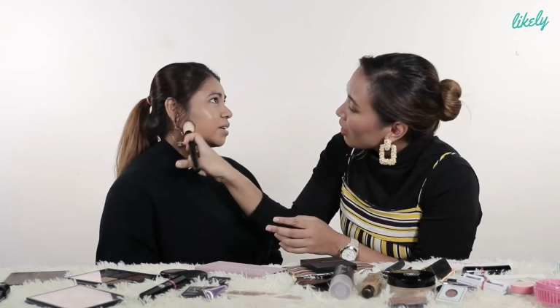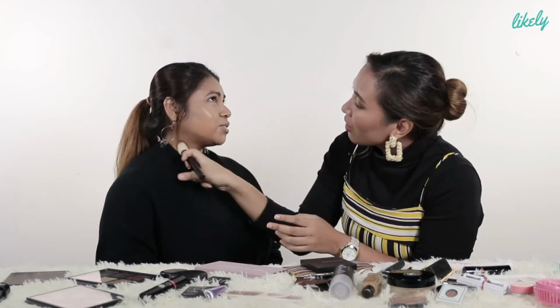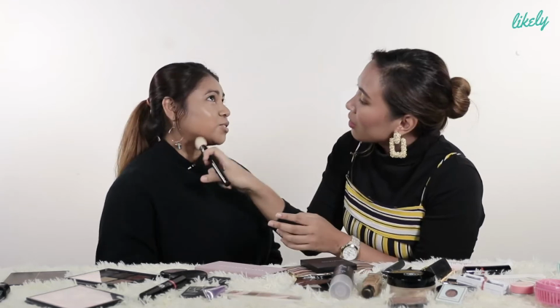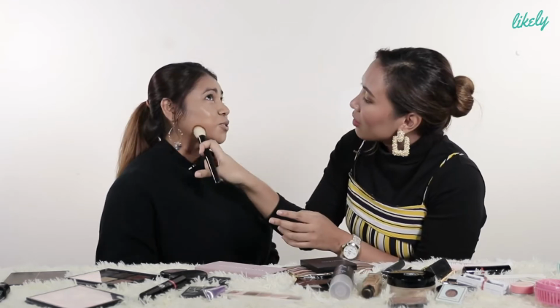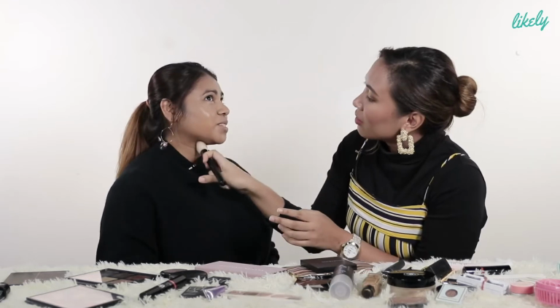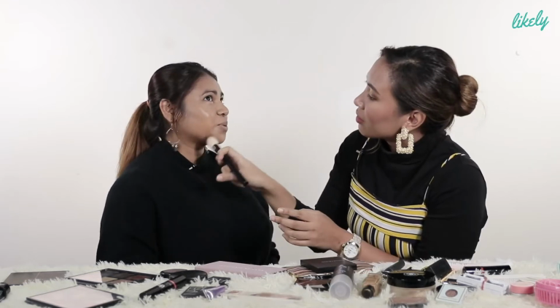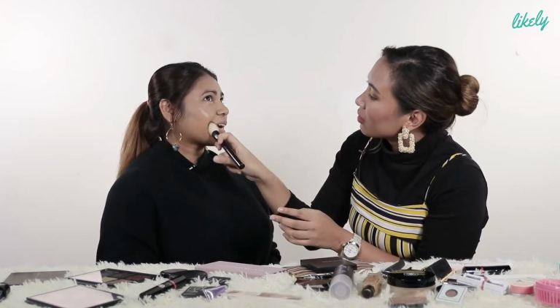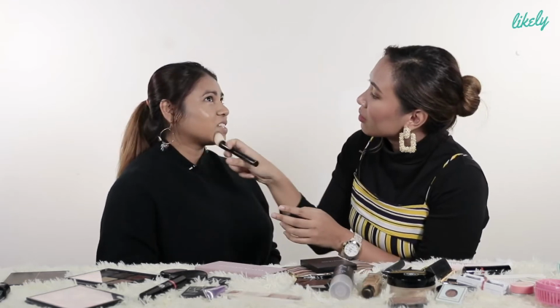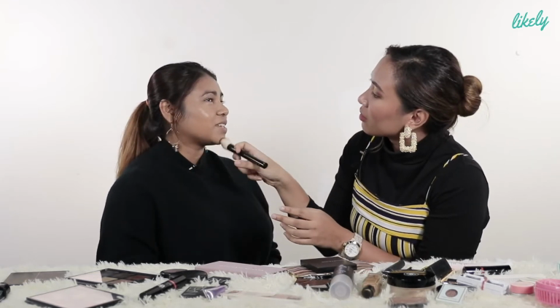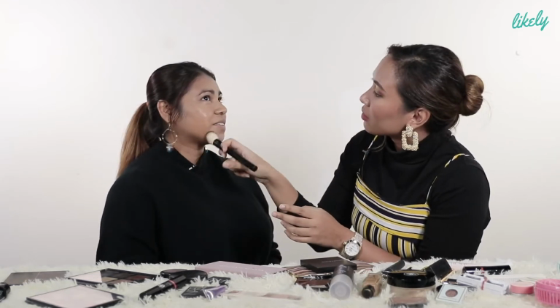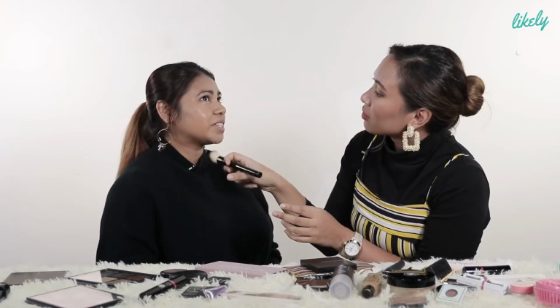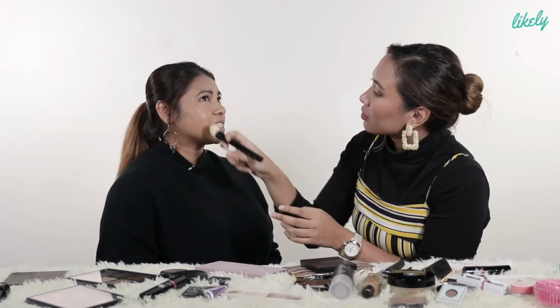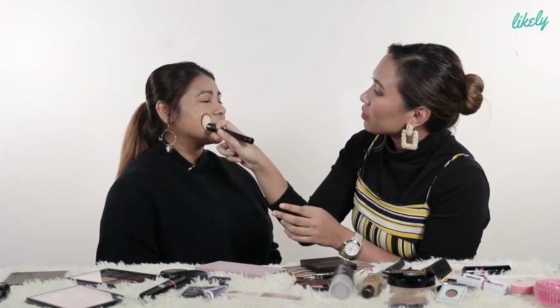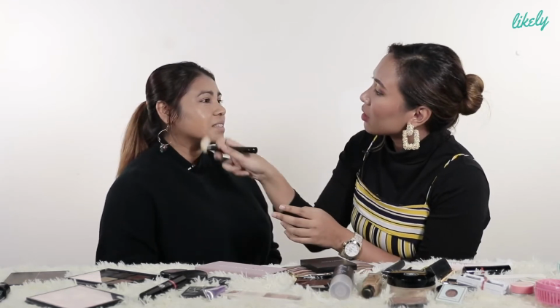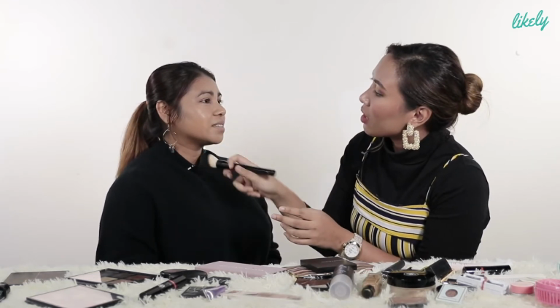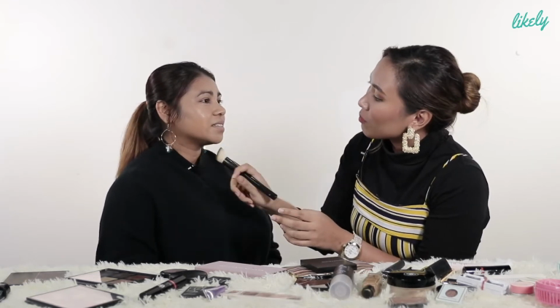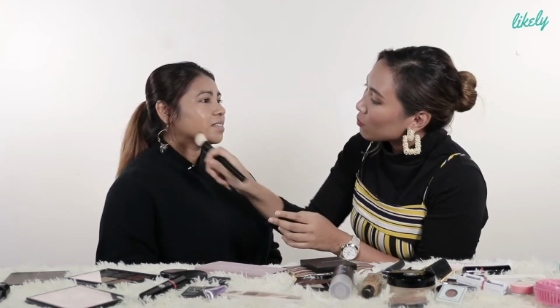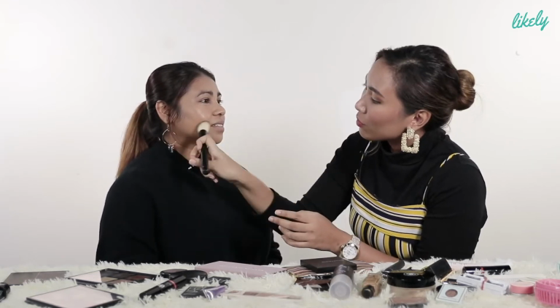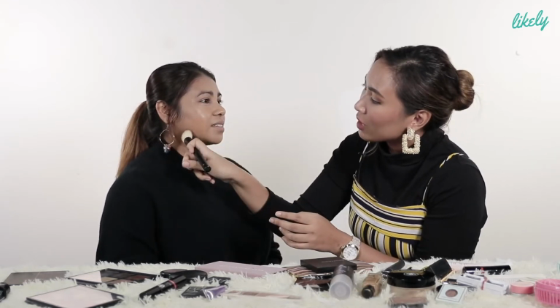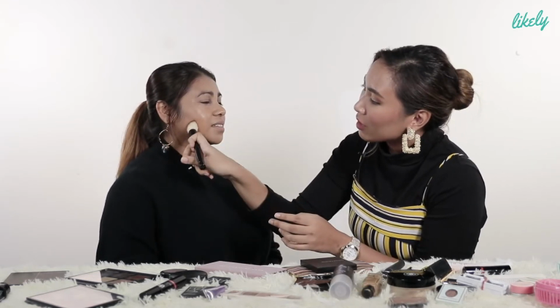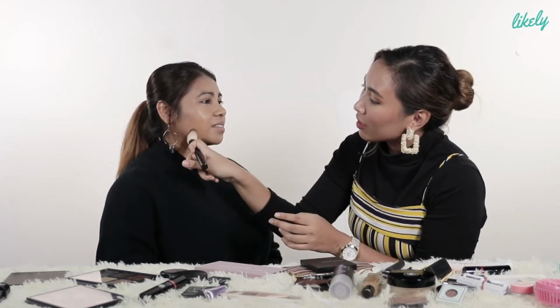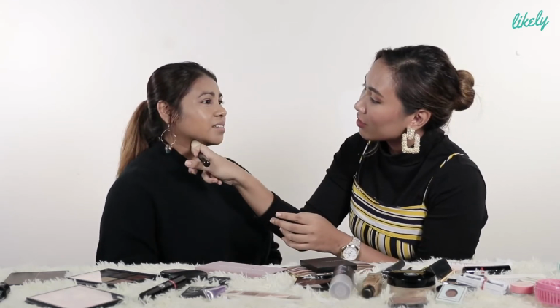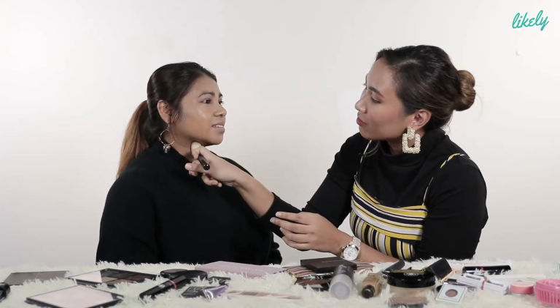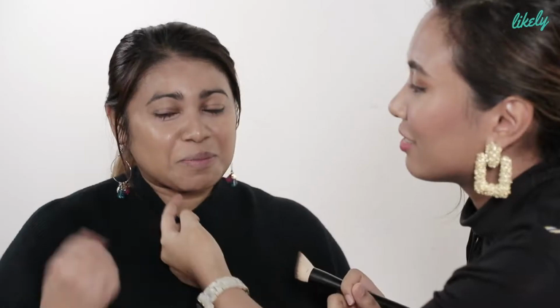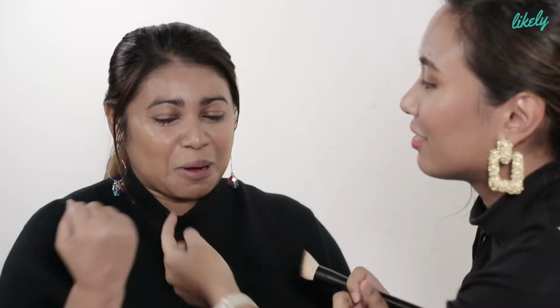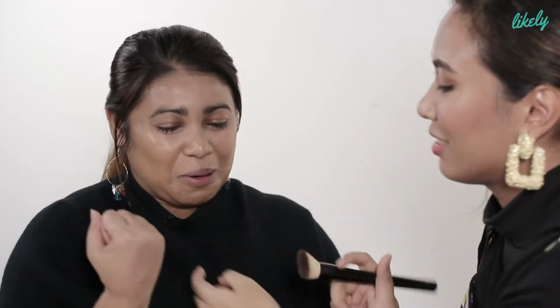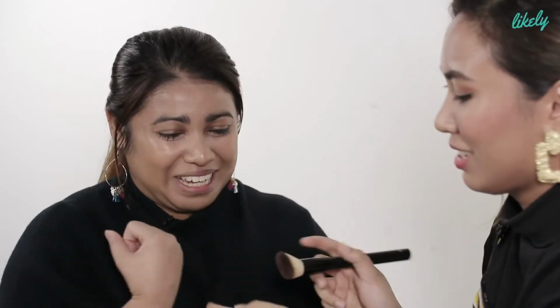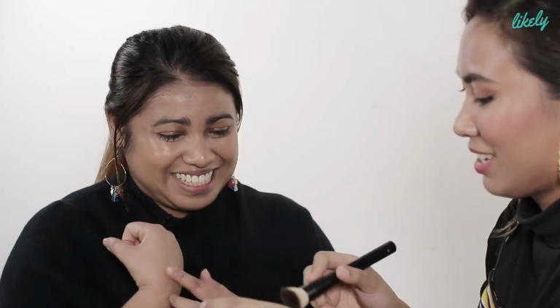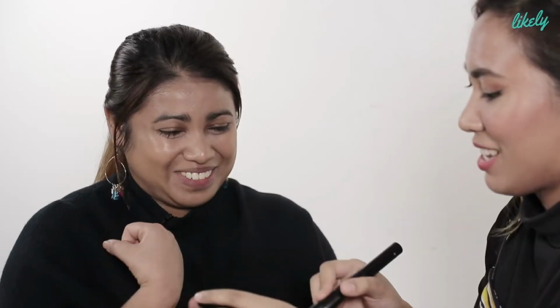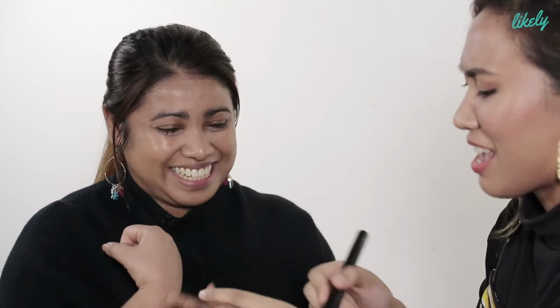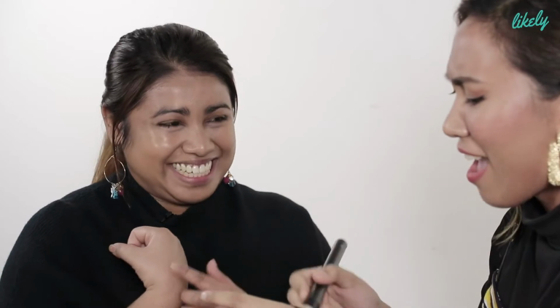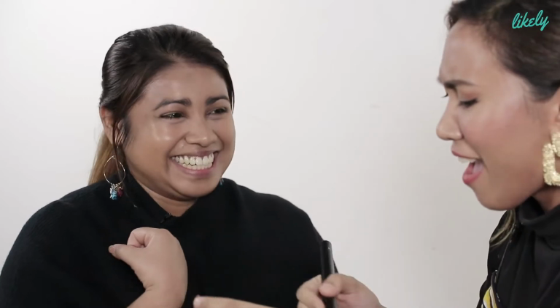How do you choose the right shade of foundation? You test it here — people always do it here on the jawline.